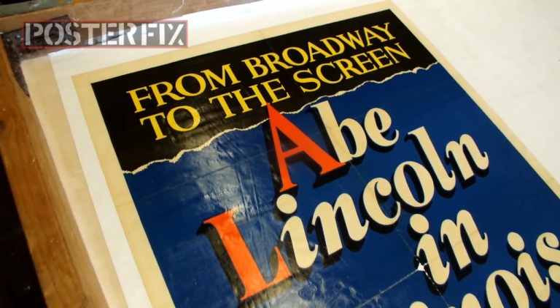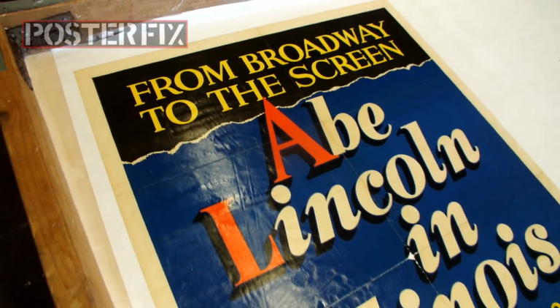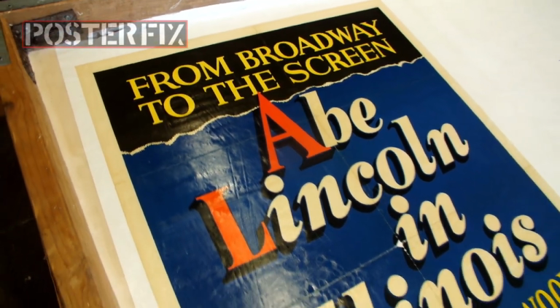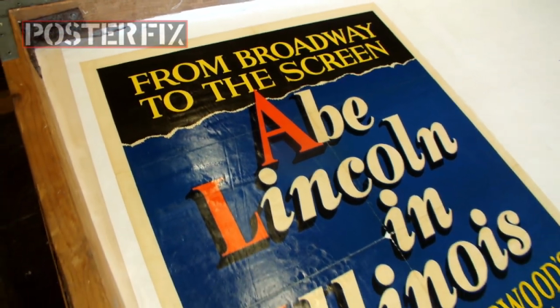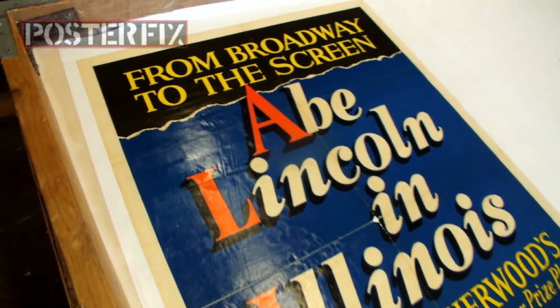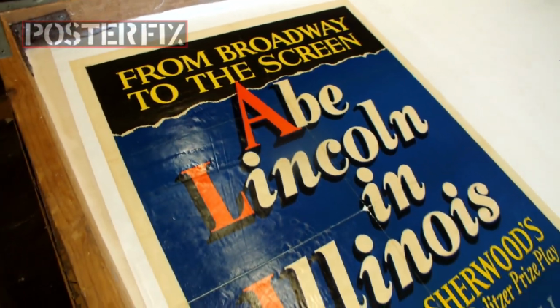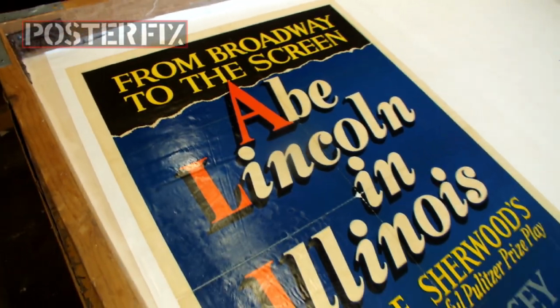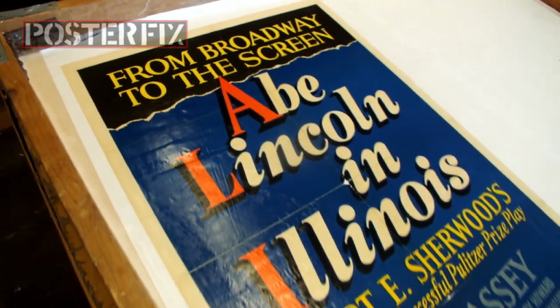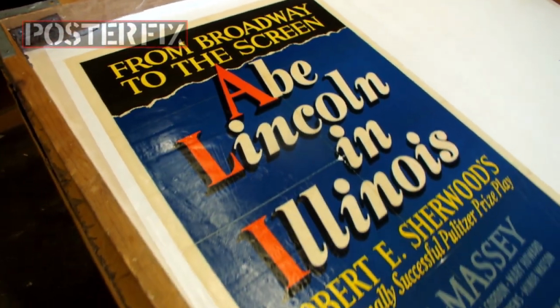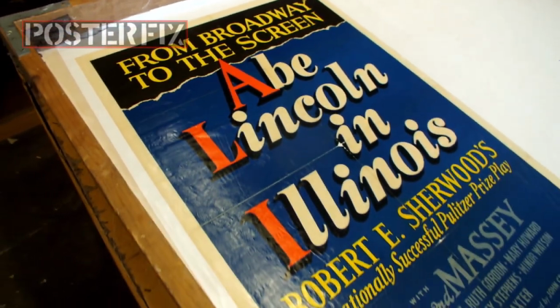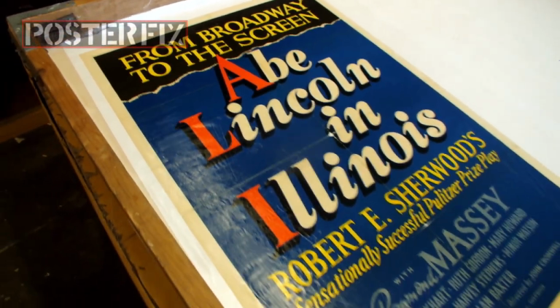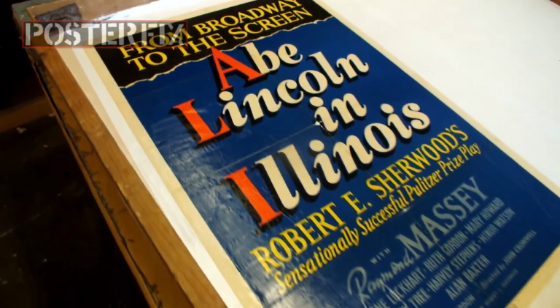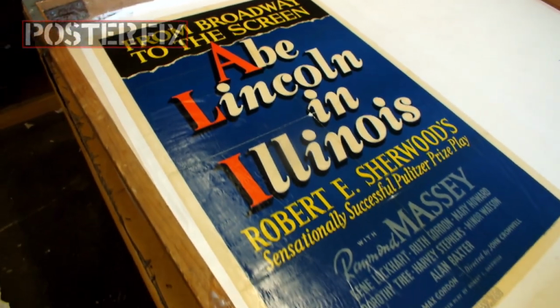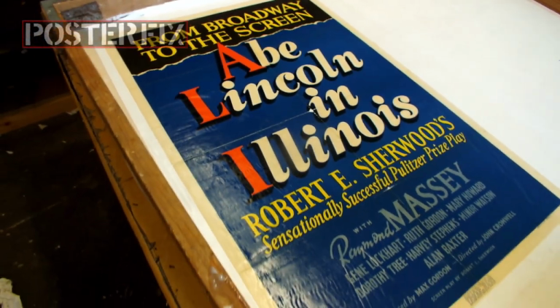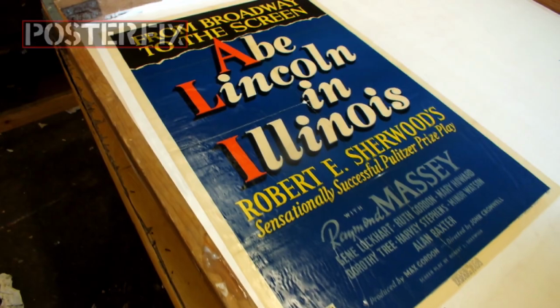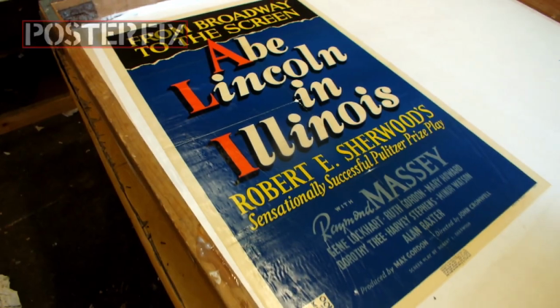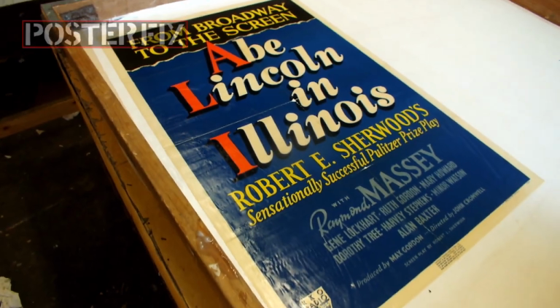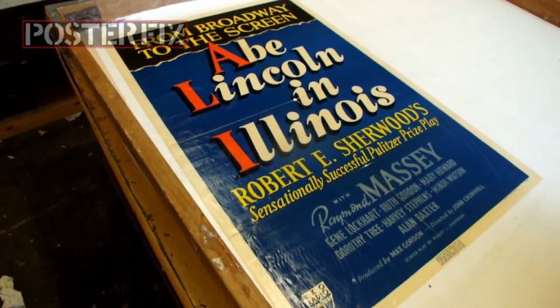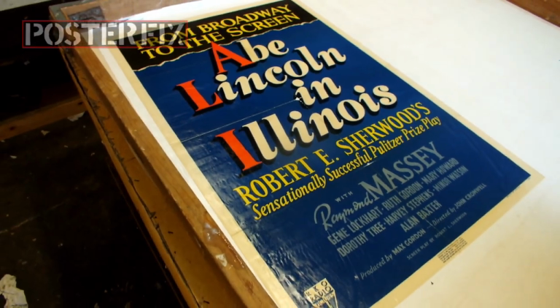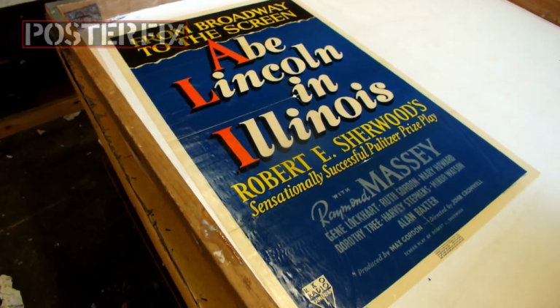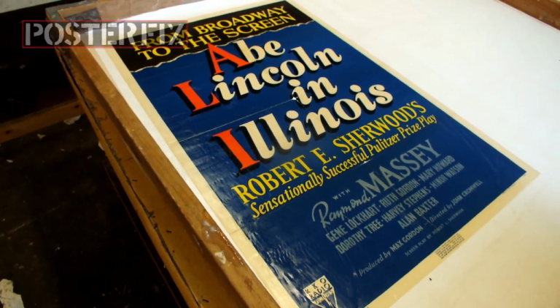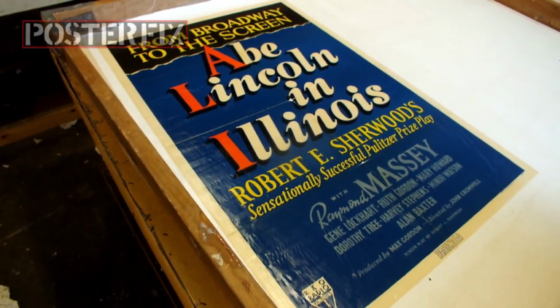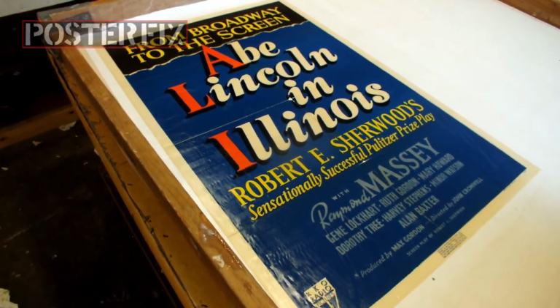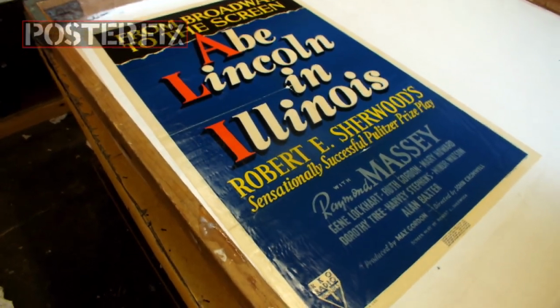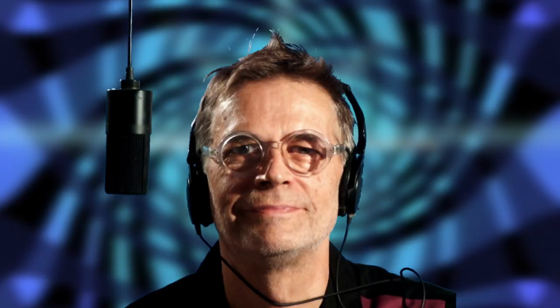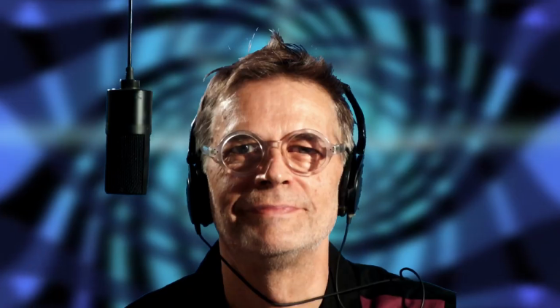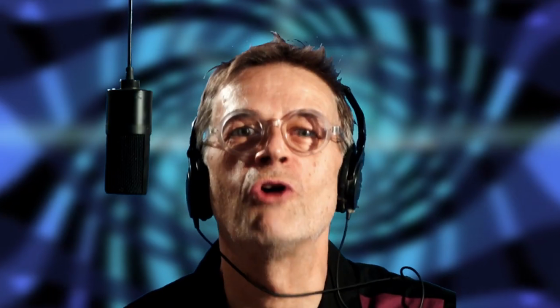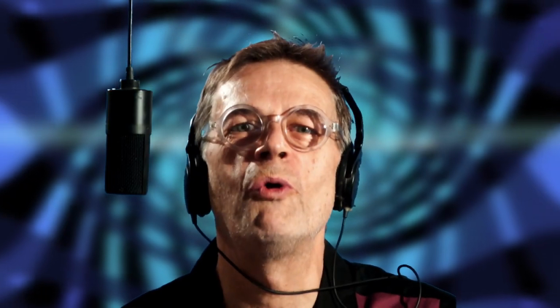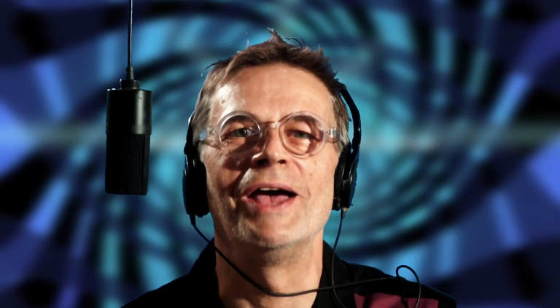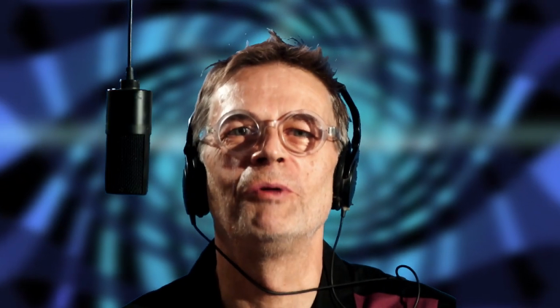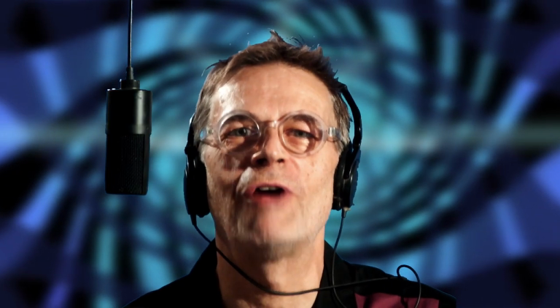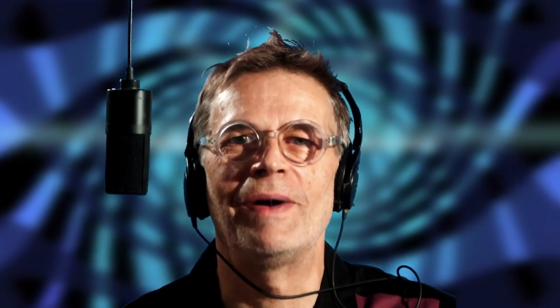We've got Abe Lincoln linen backed. Don't go away — we'll be right back.